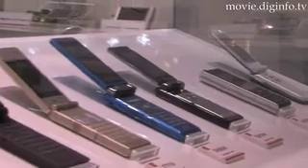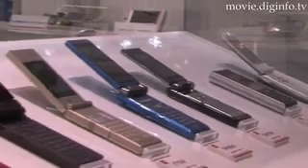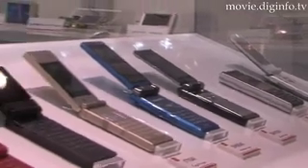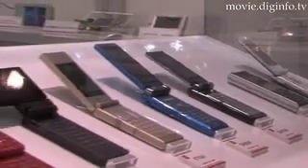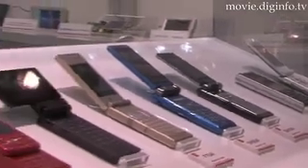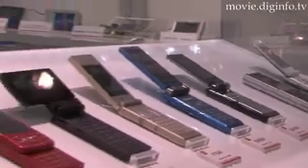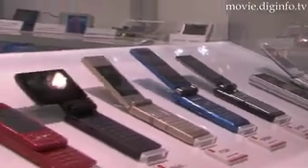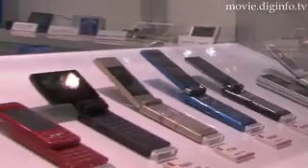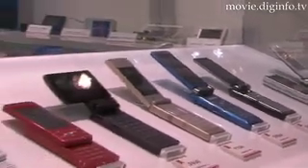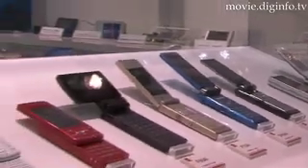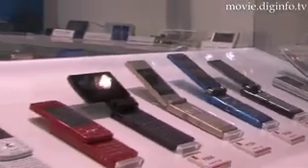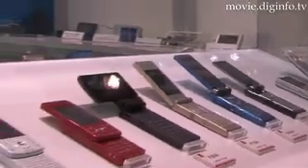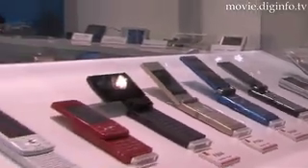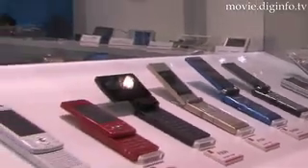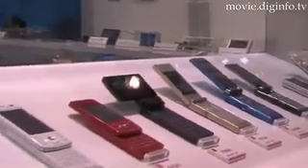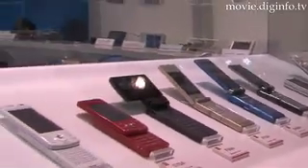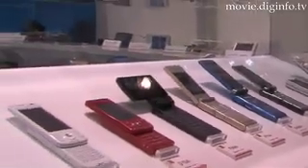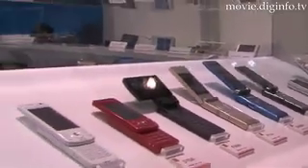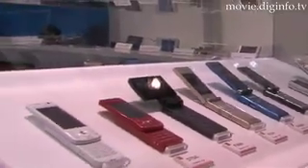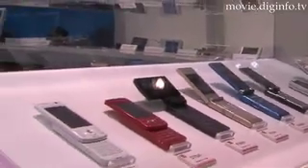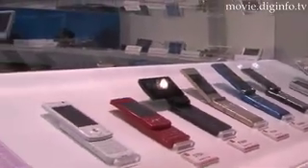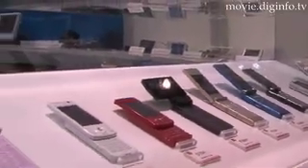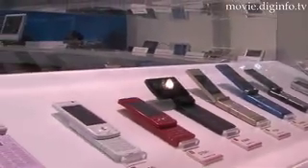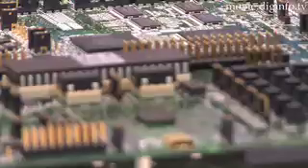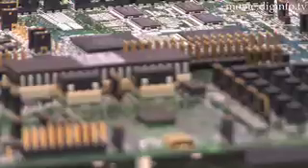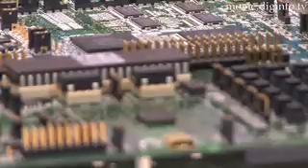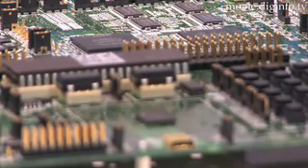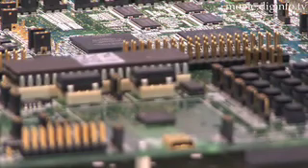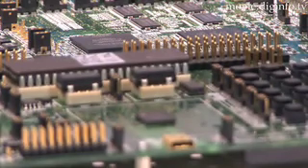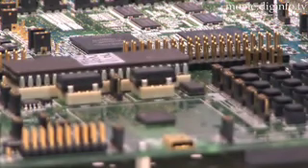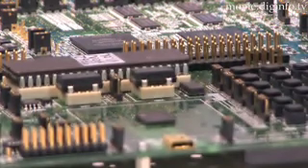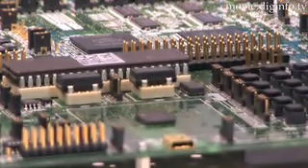Renesis Technology began shipping both SH-Mobile series products in sample quantities in October.